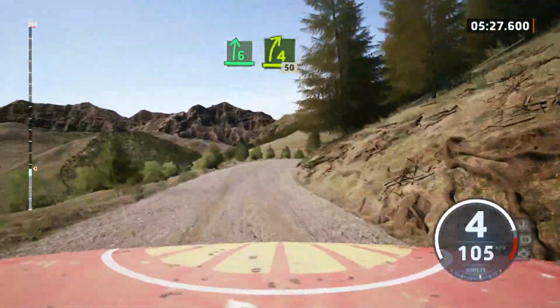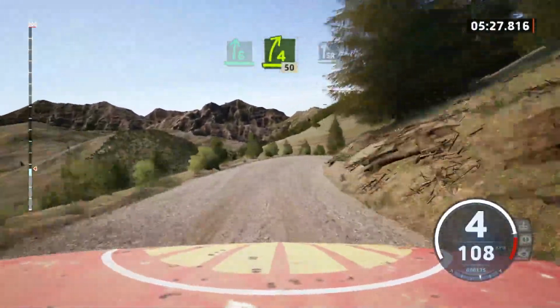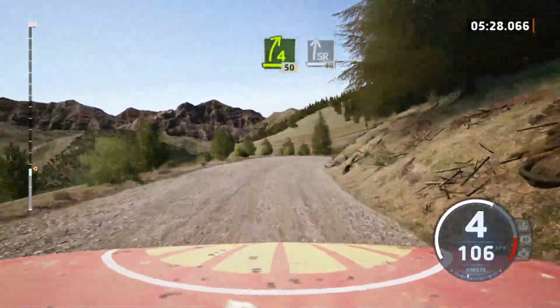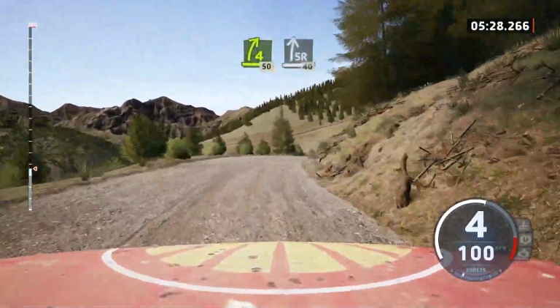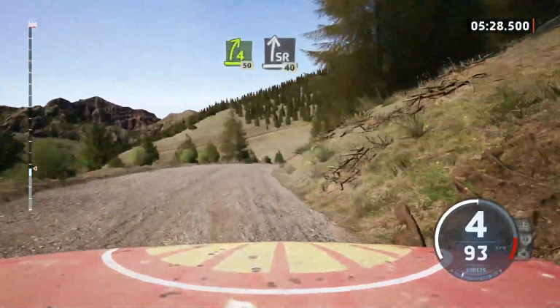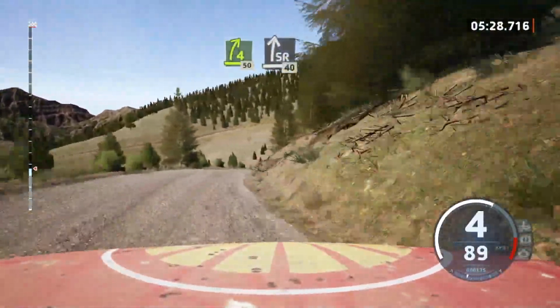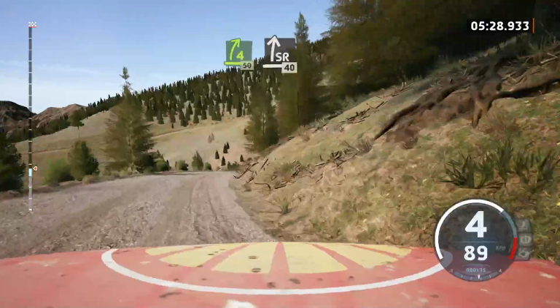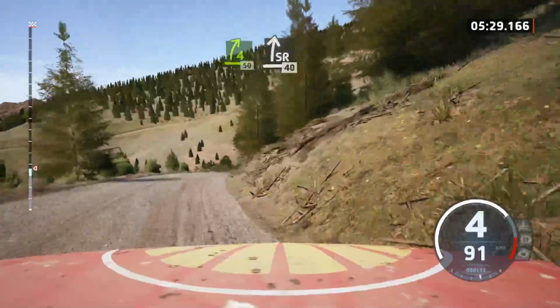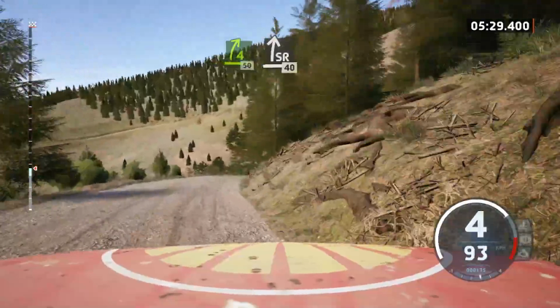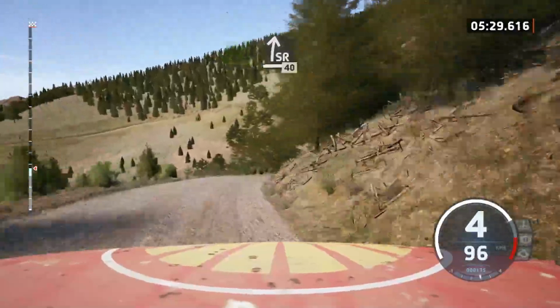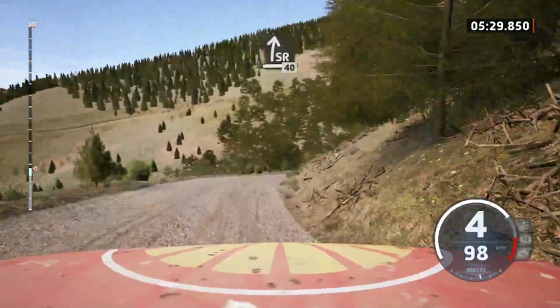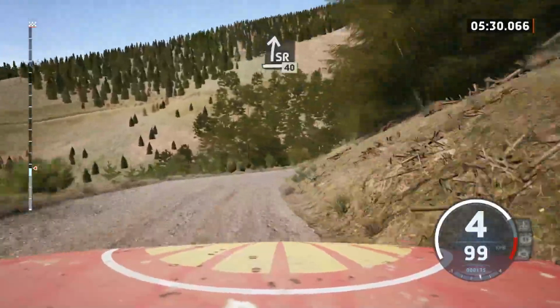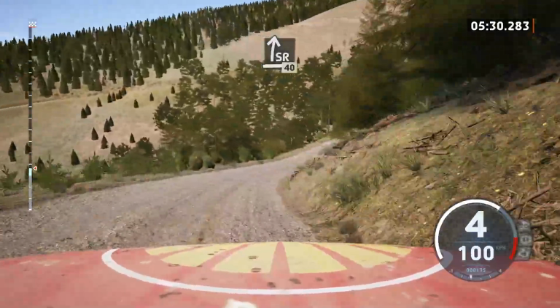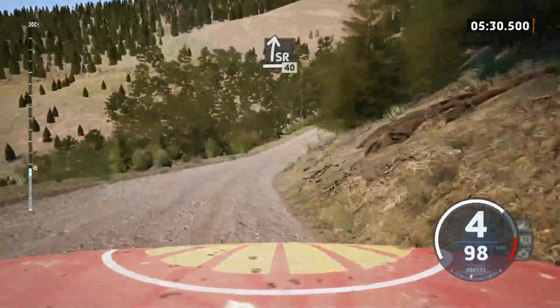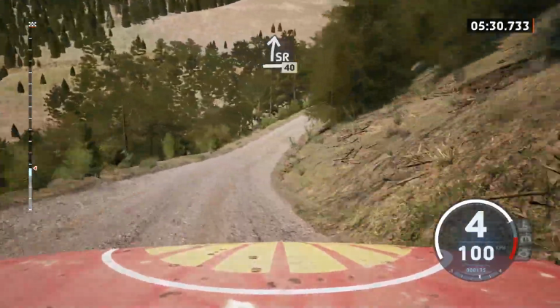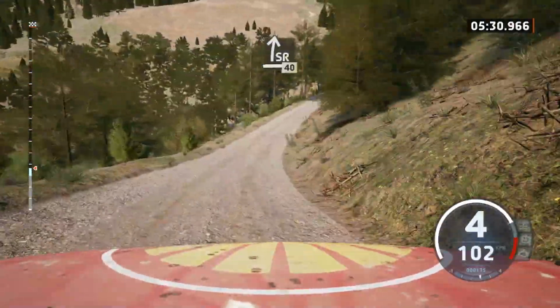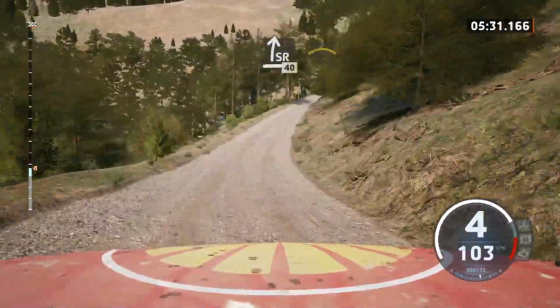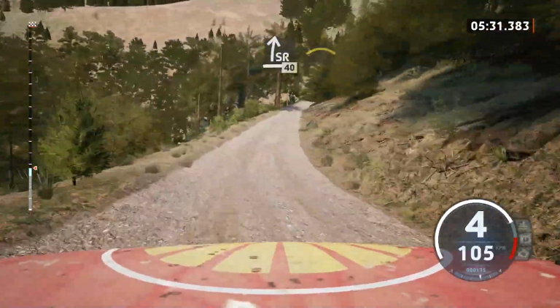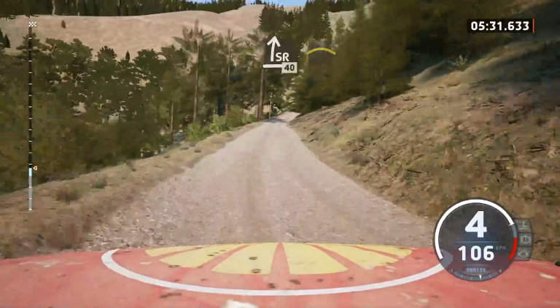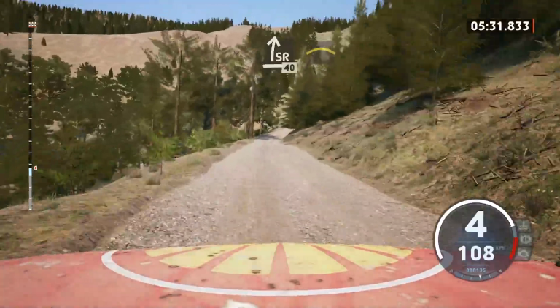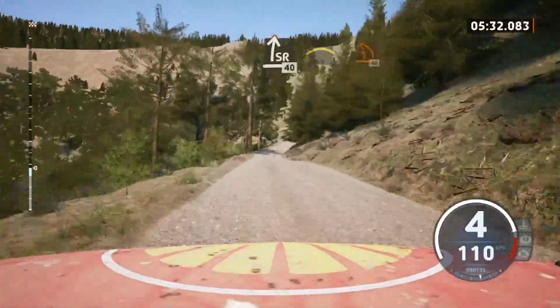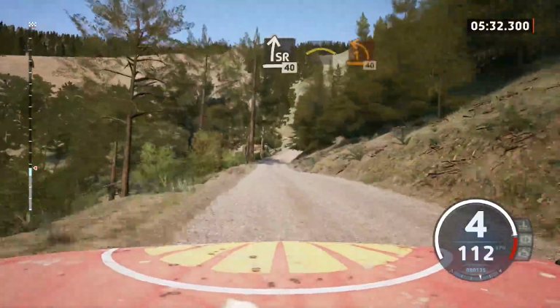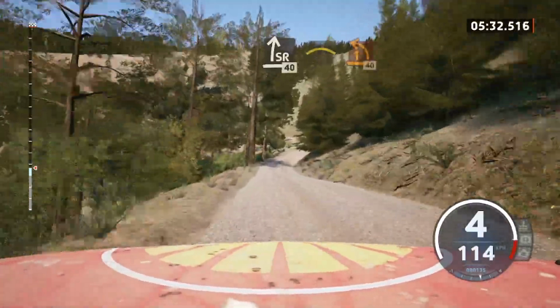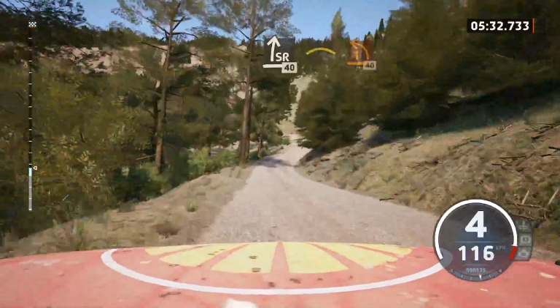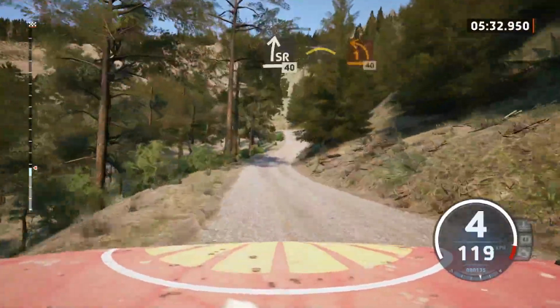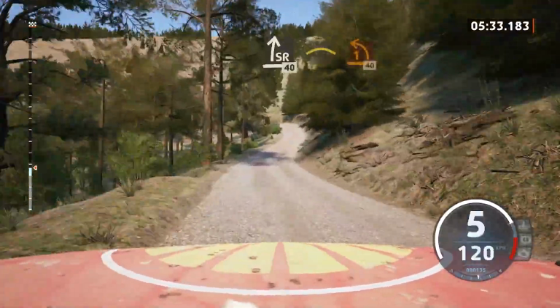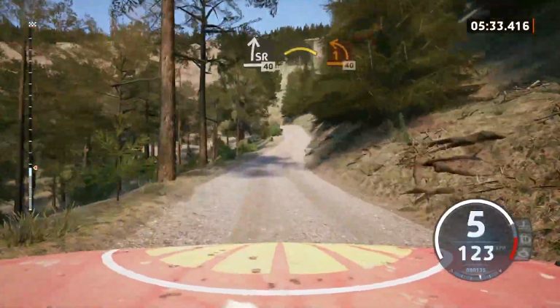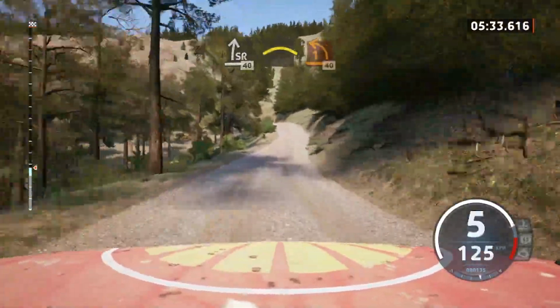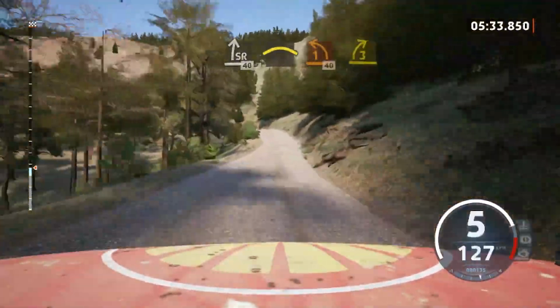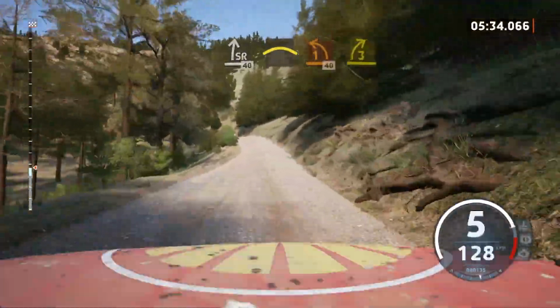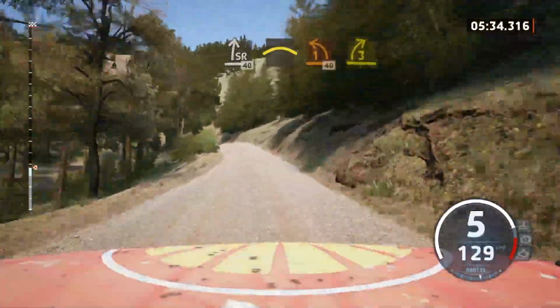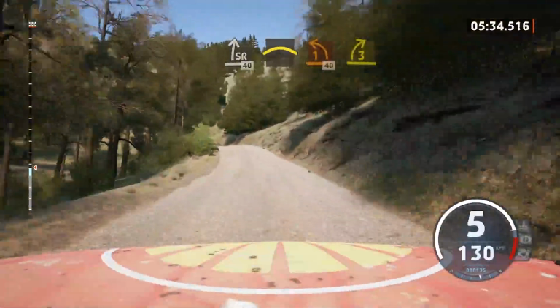Slide right, slow, and 40. Left over crest, into late 1 left, tightens, 40.